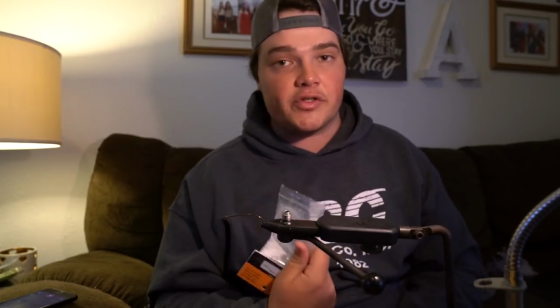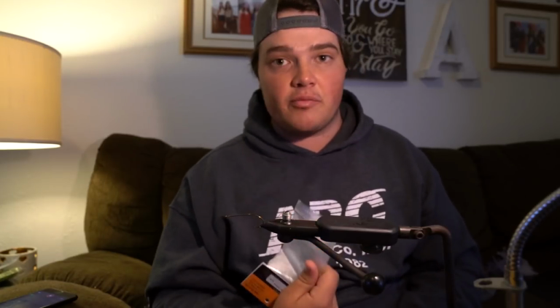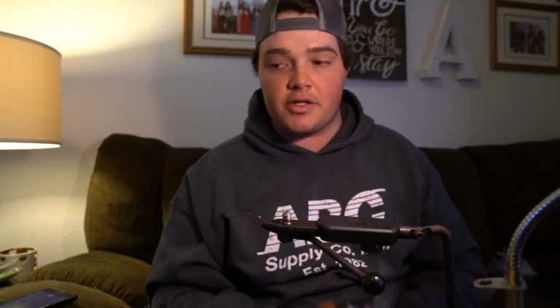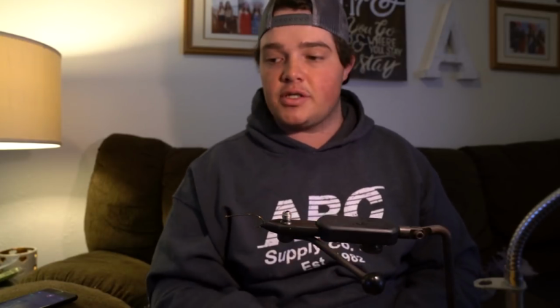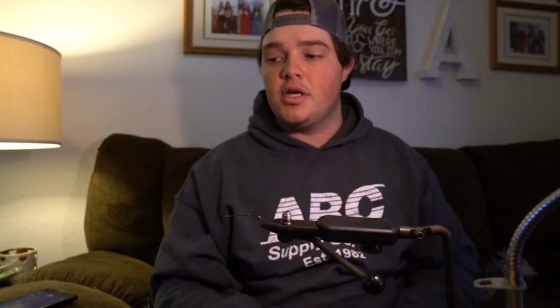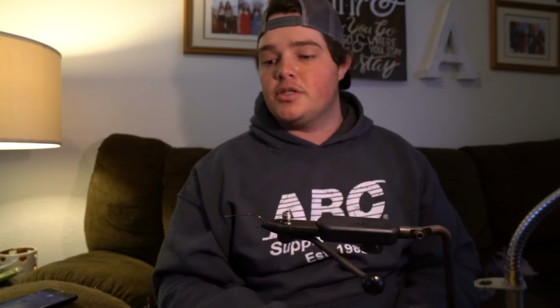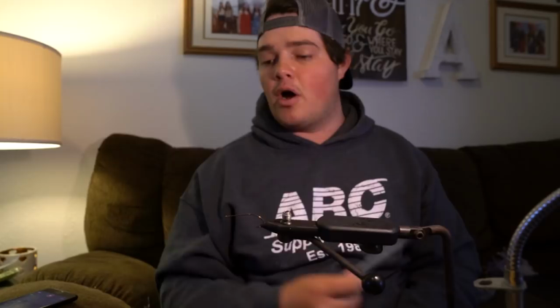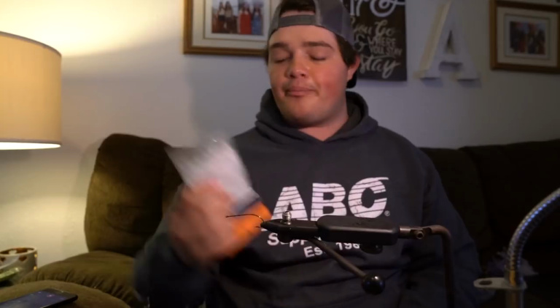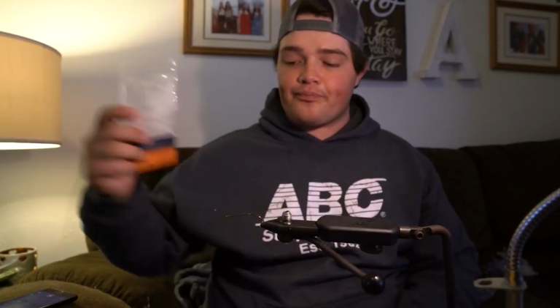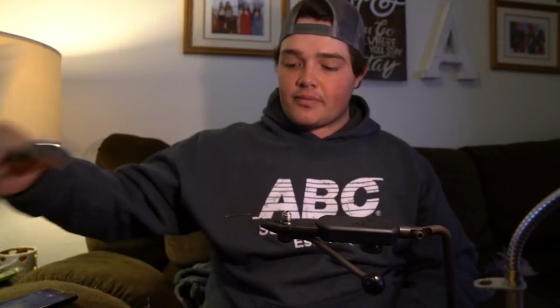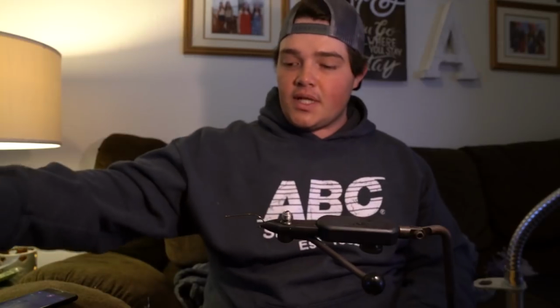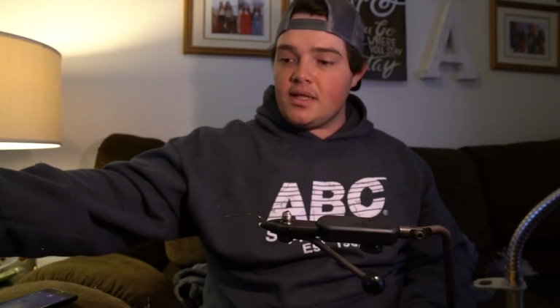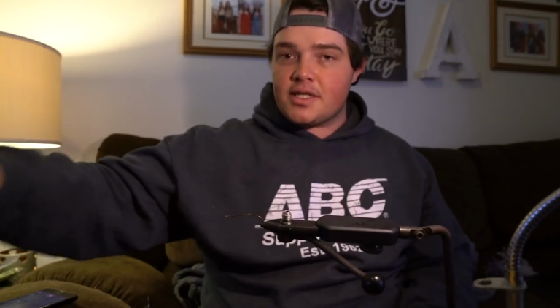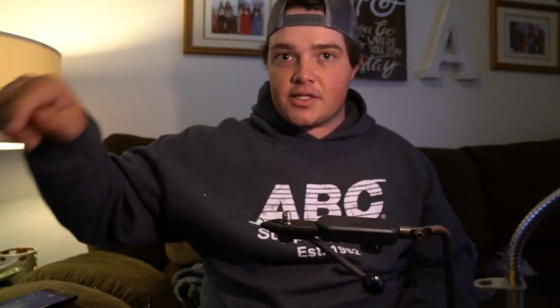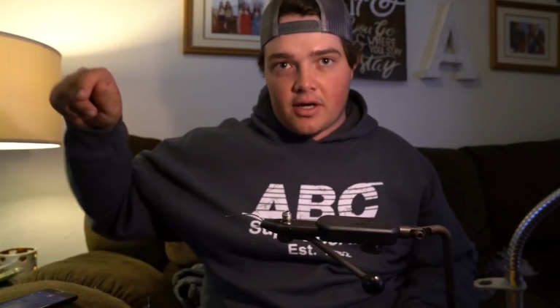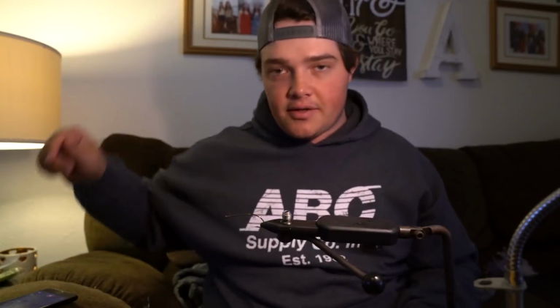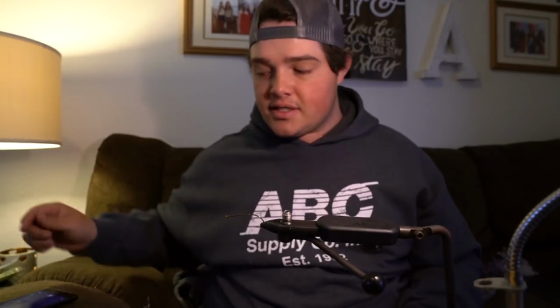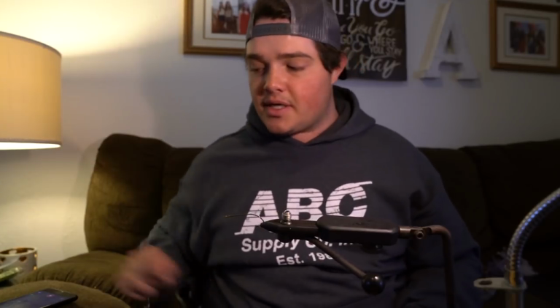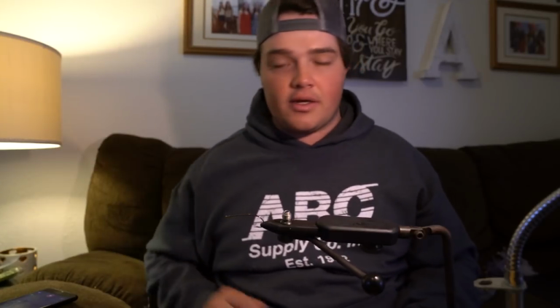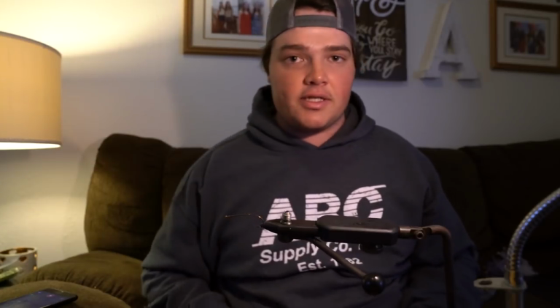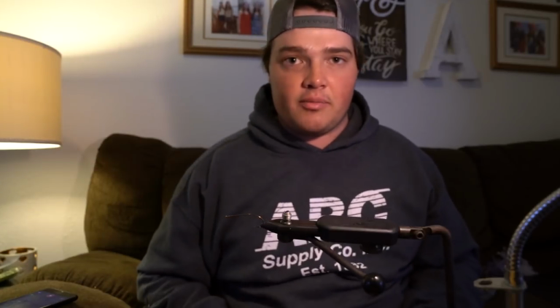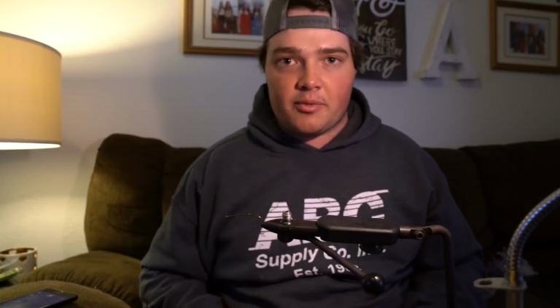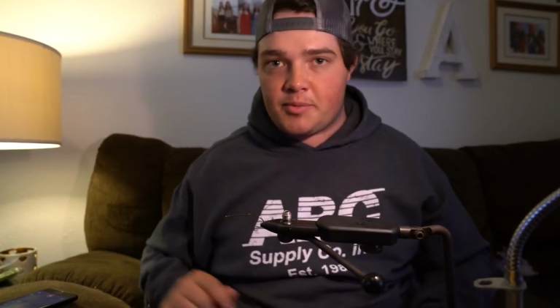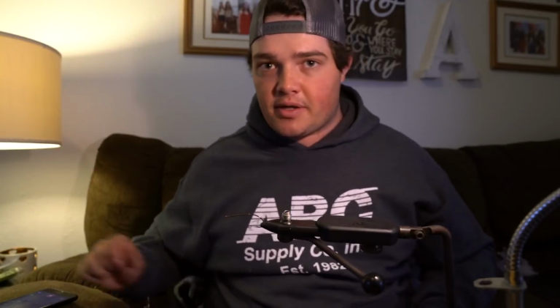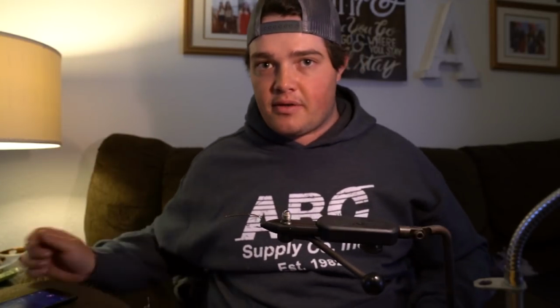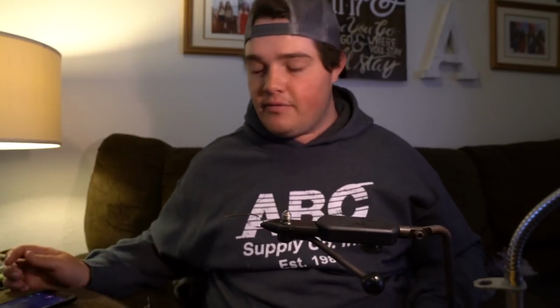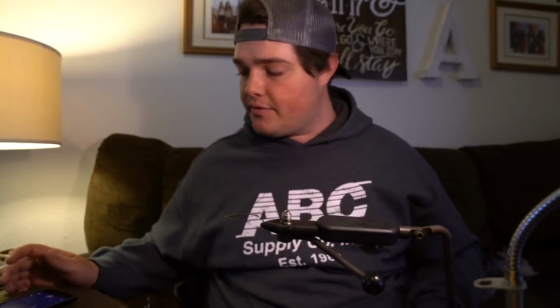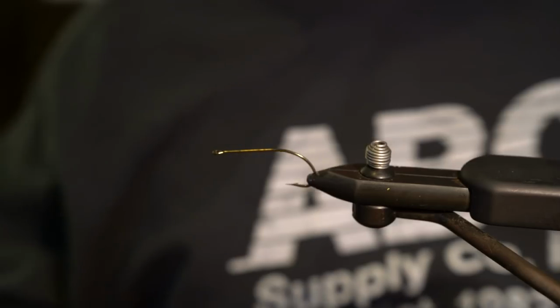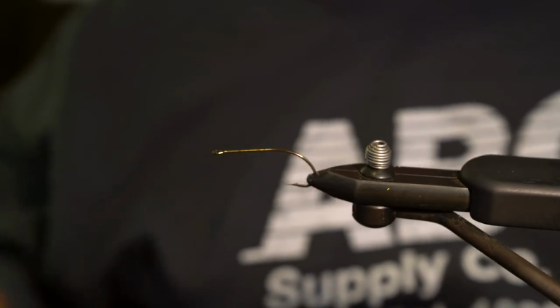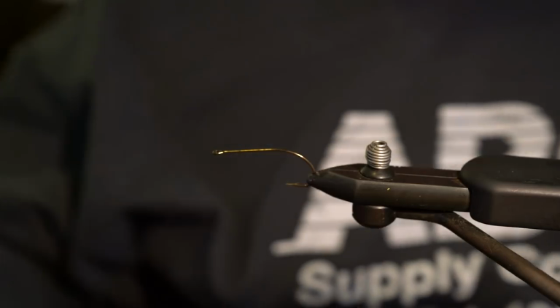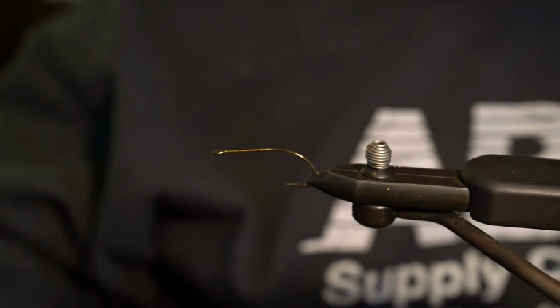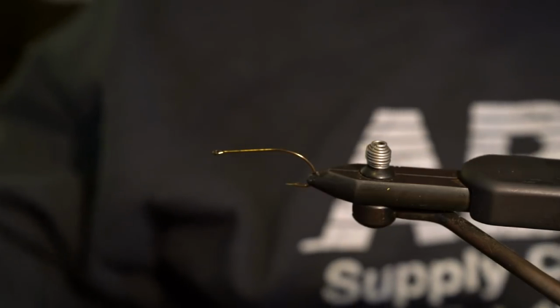Snake River Fly in Pocatello — Brandon was the guy I shot the first vlog with — they make this dubbing called Zero Gravity Dubbing. It's essentially a mix of ice dub with some marabou. I'm so hooked on this material; literally every single streamer I tie, if it has some sort of plume on it, I'll do a dubbing loop with this. Let's get started.